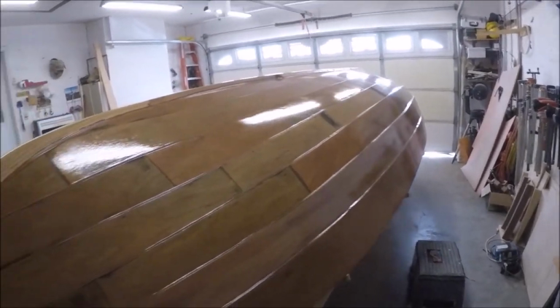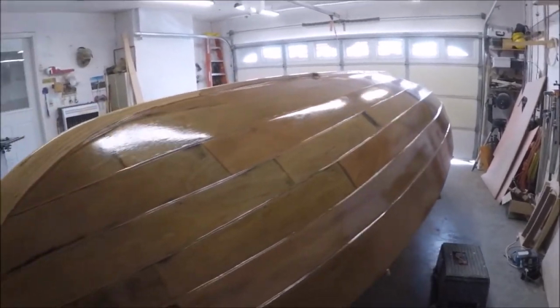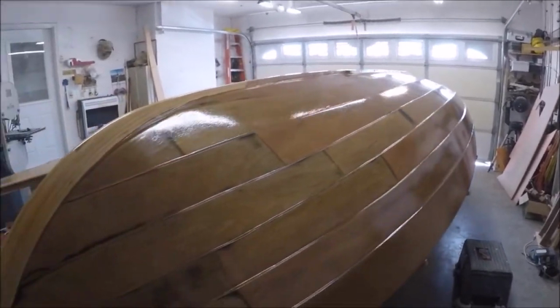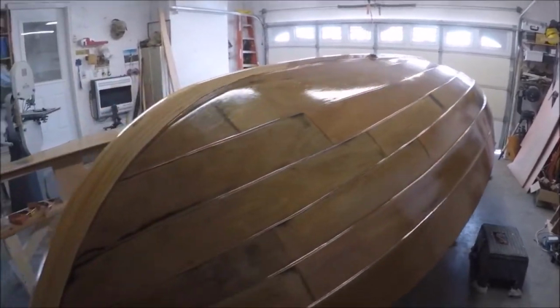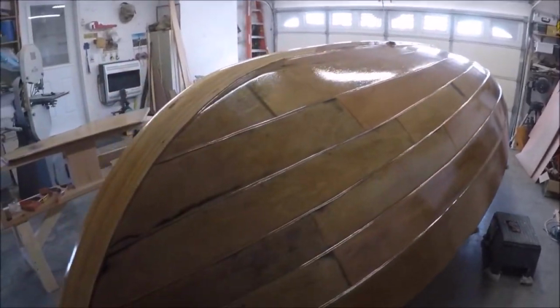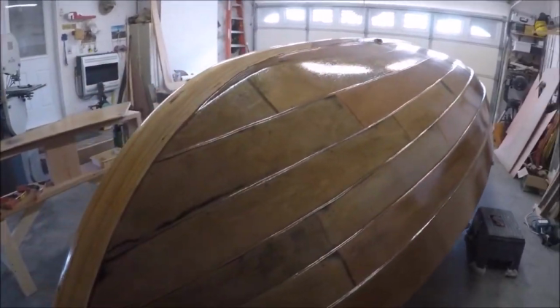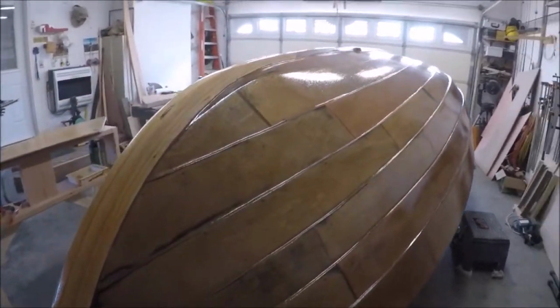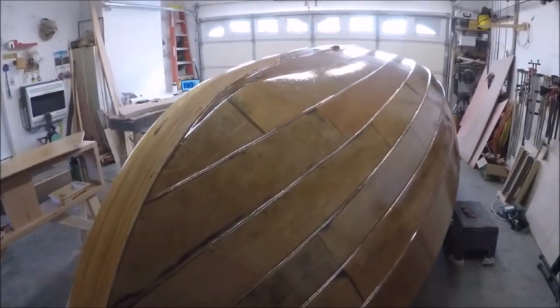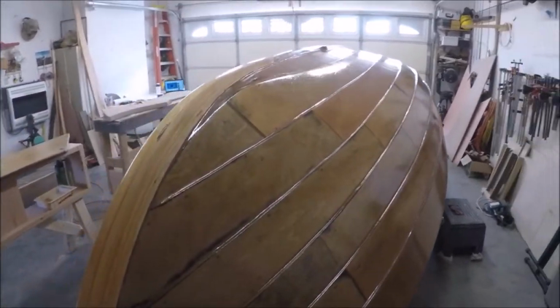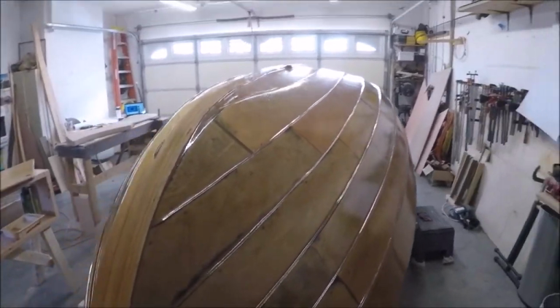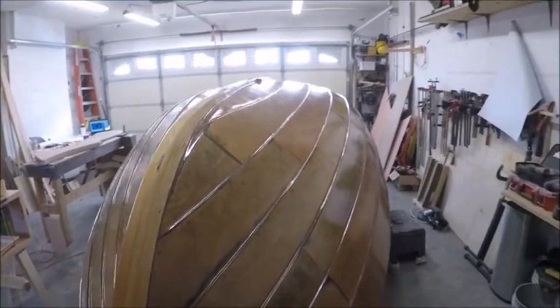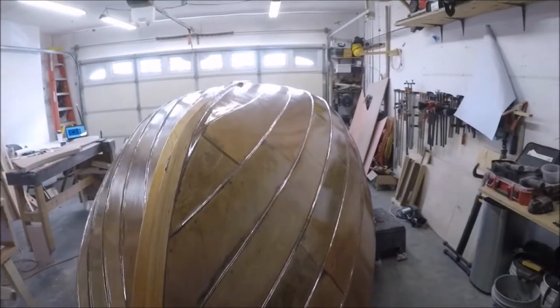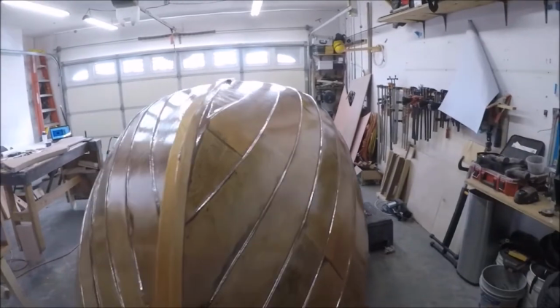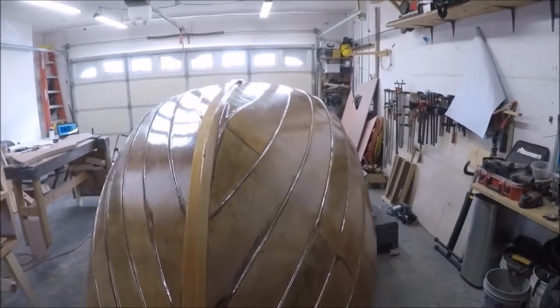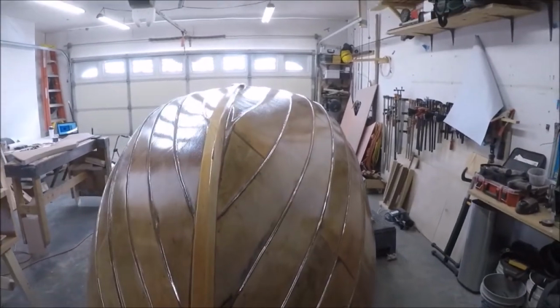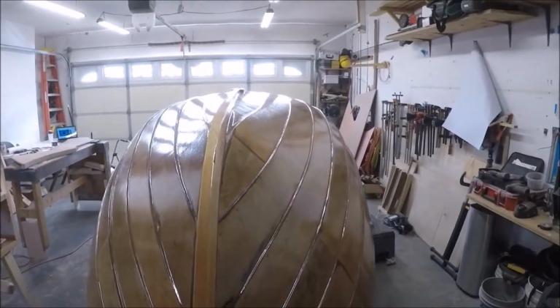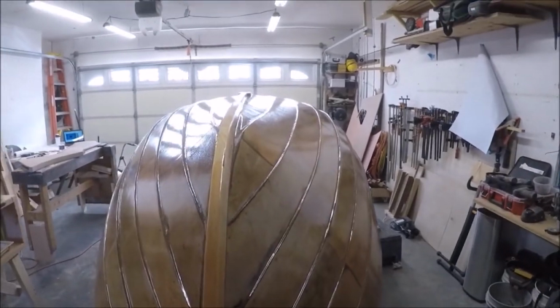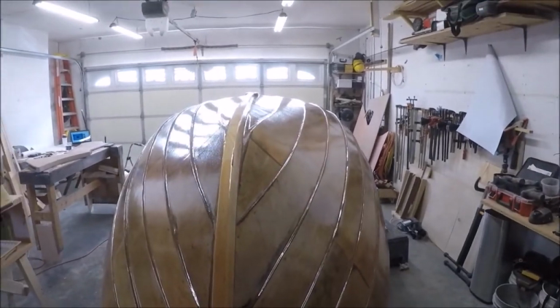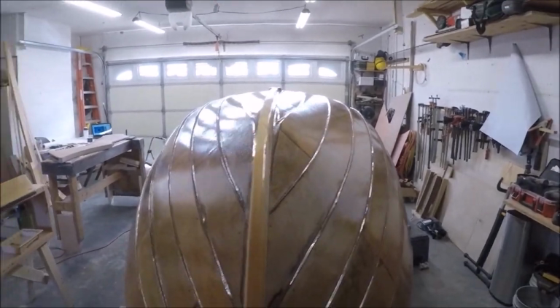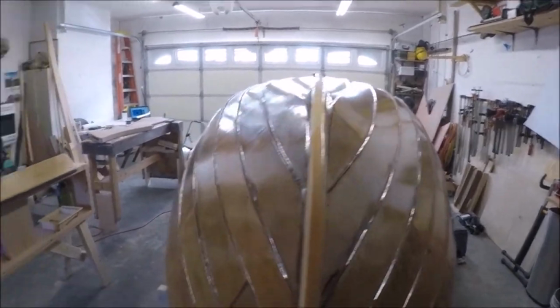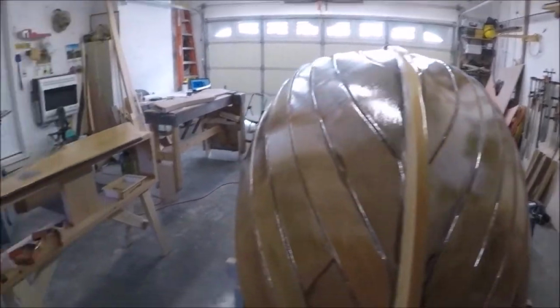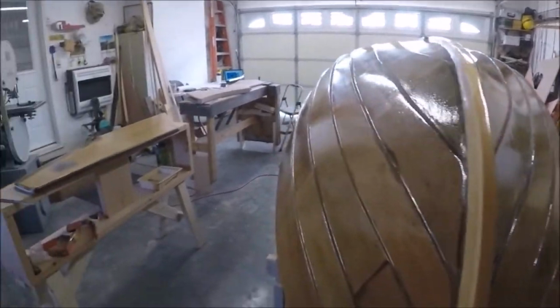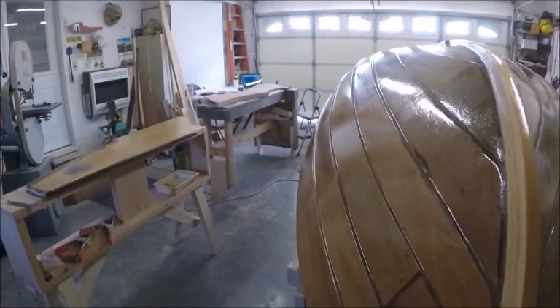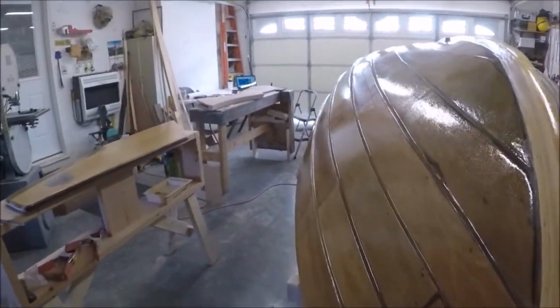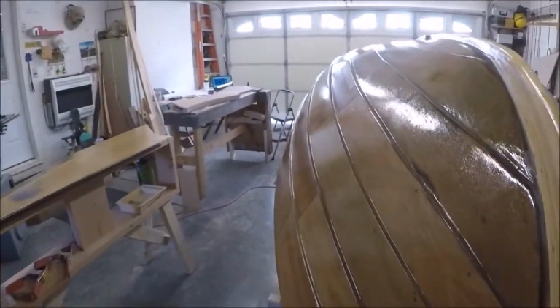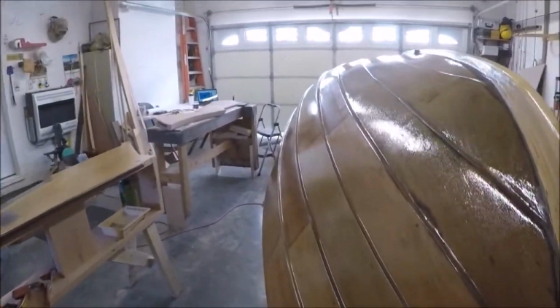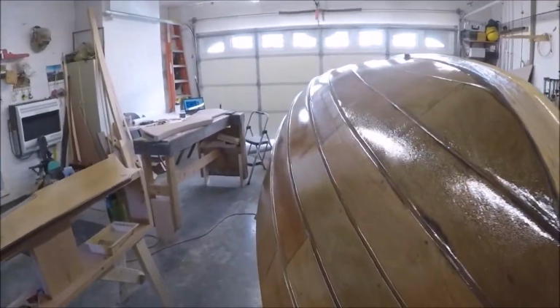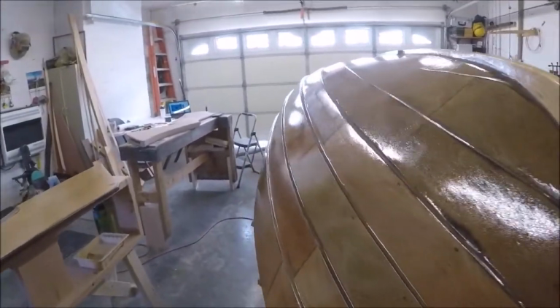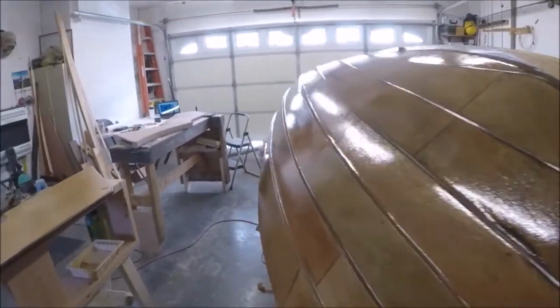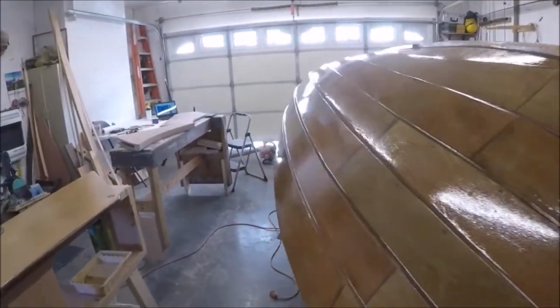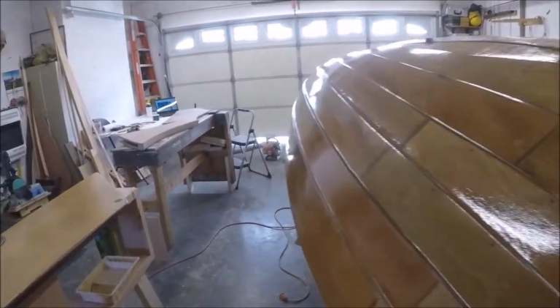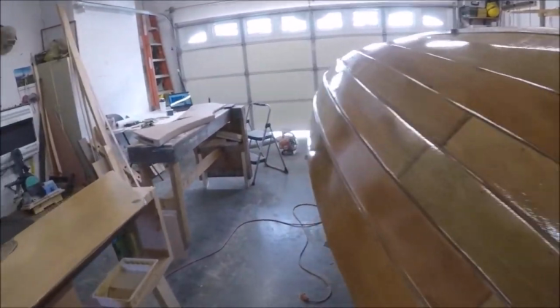The hull is looking pretty good — it's going to be a pretty large boat actually. Can't wait to get it turned over.